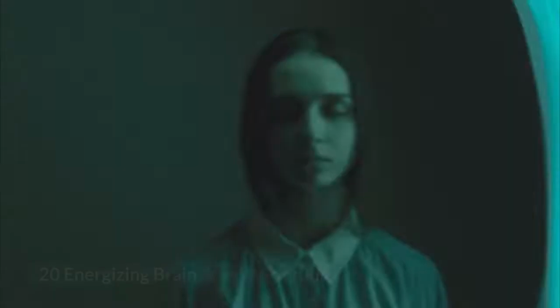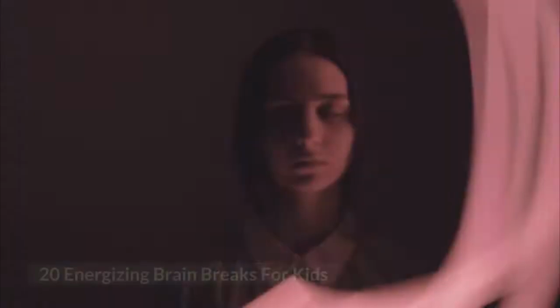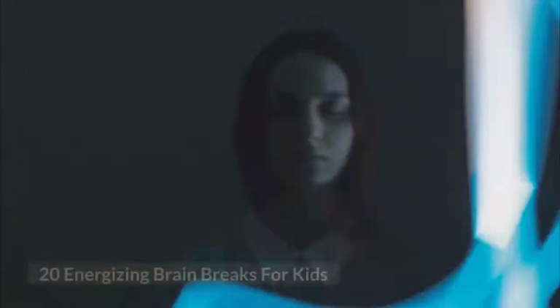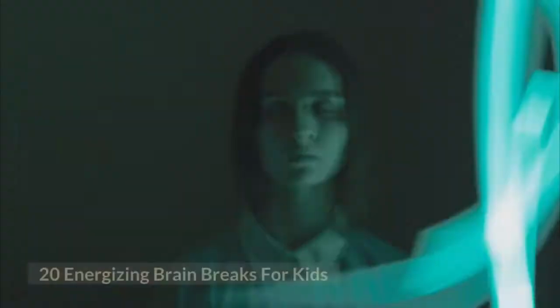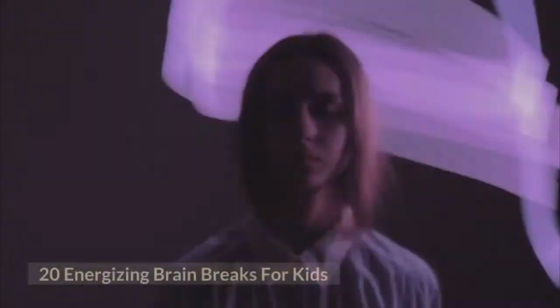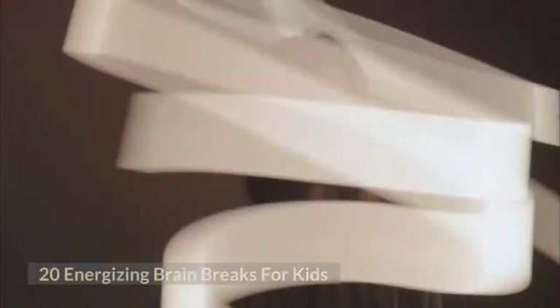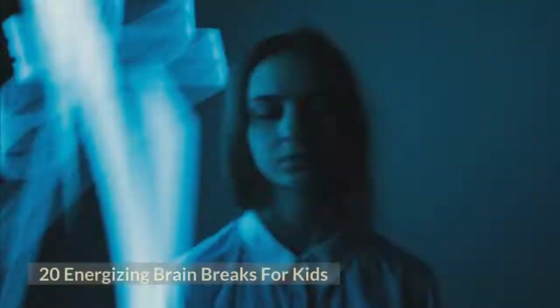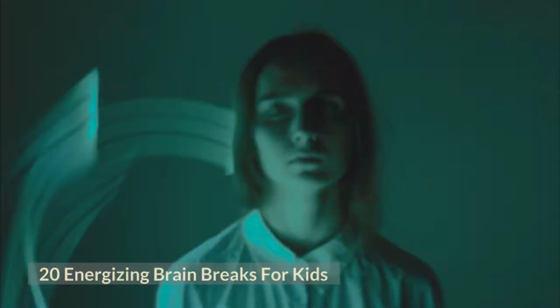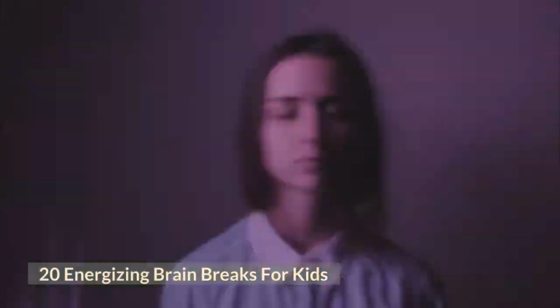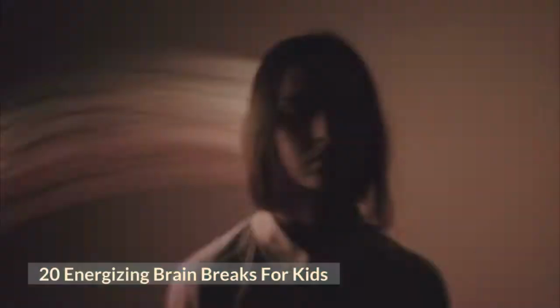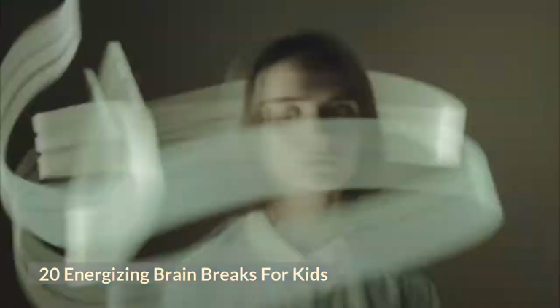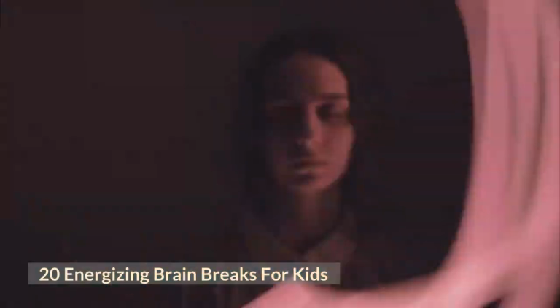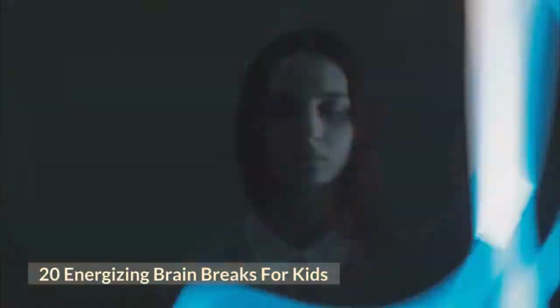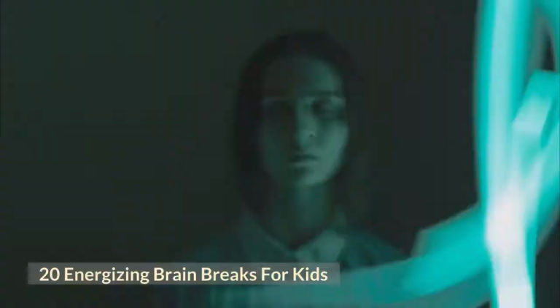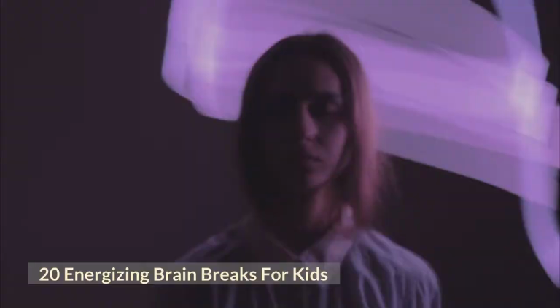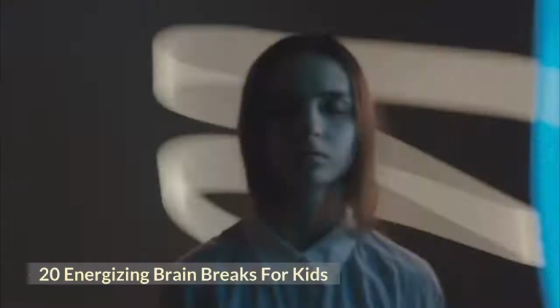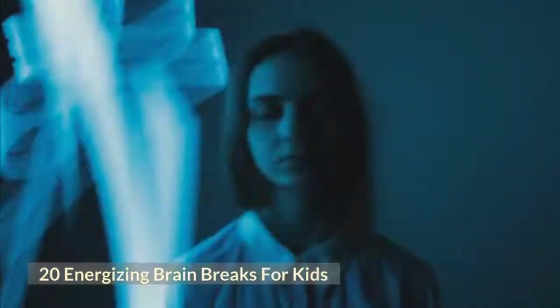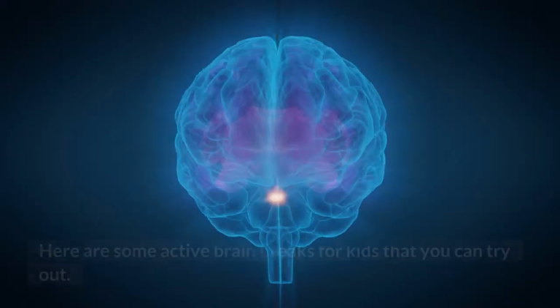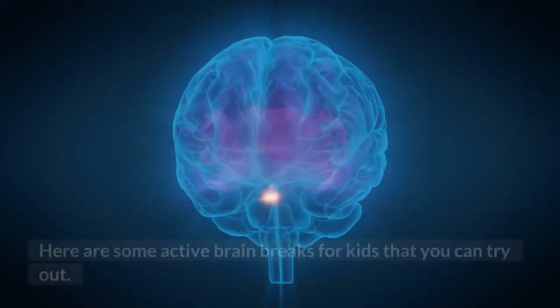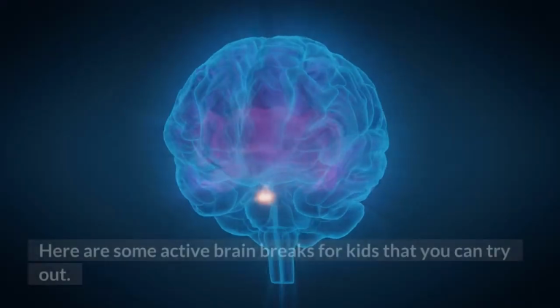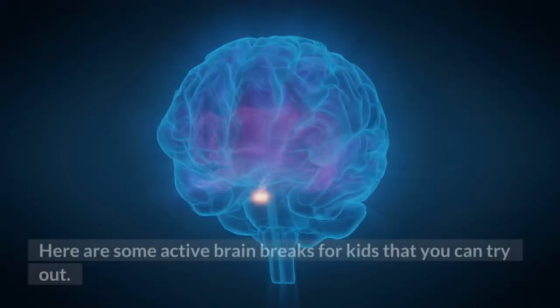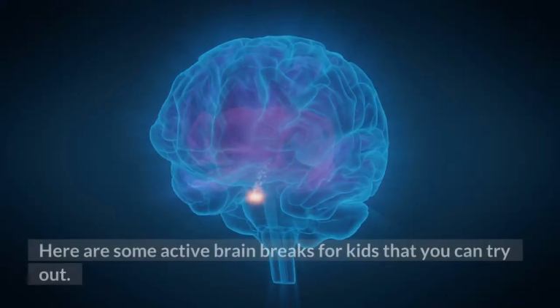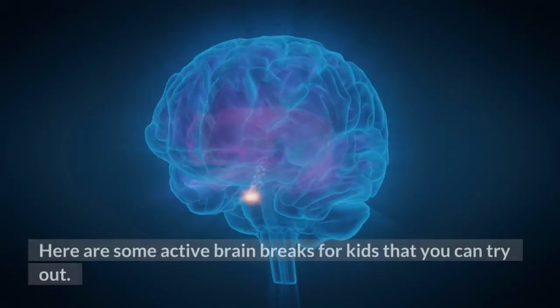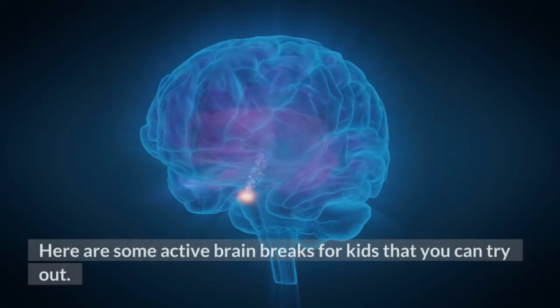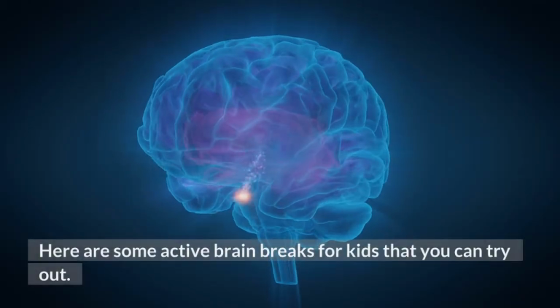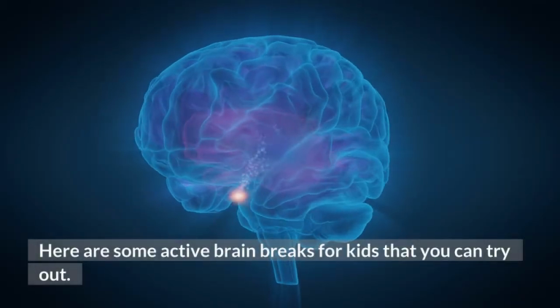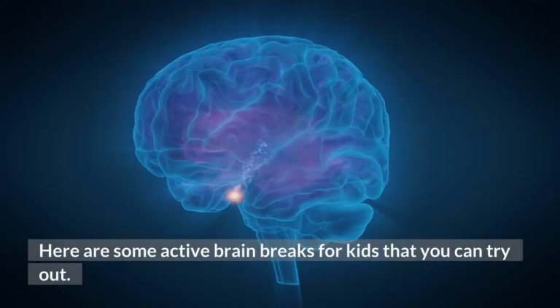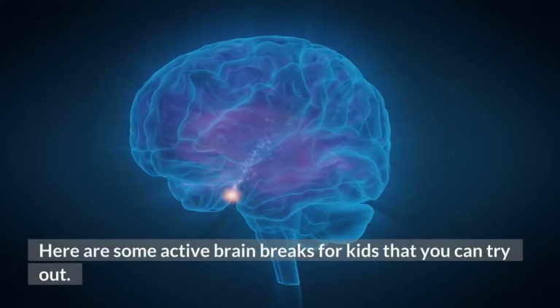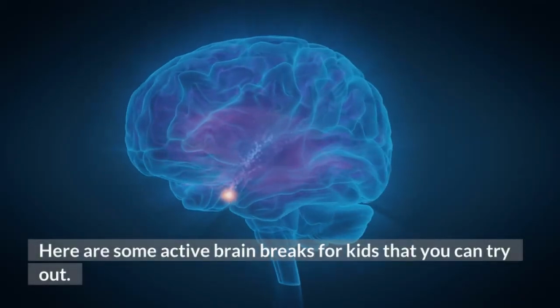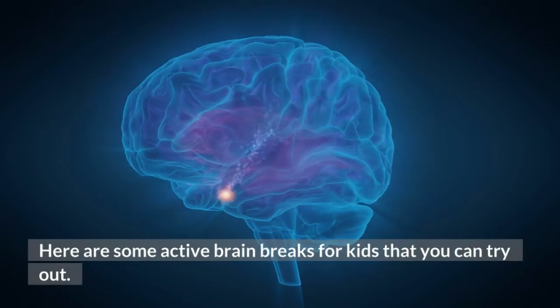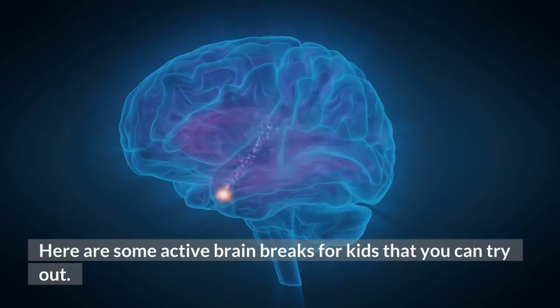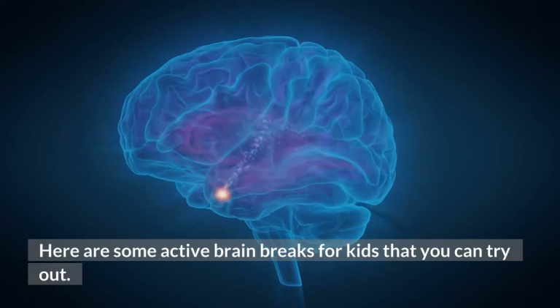Here are 20 energizing brain breaks for kids that you can try out.